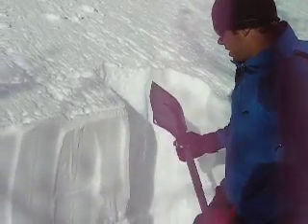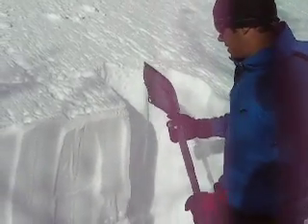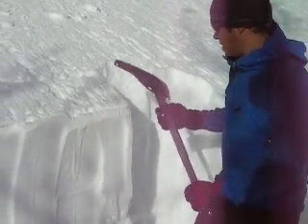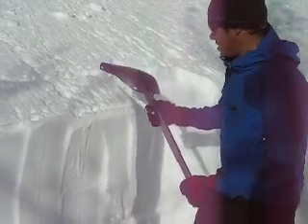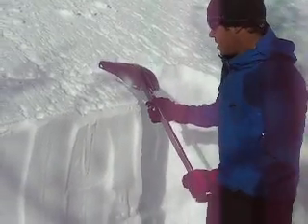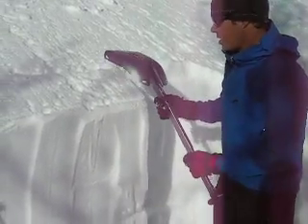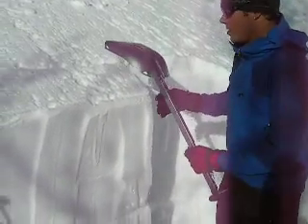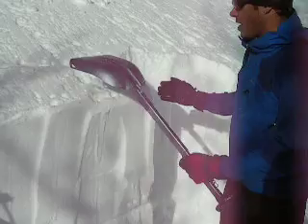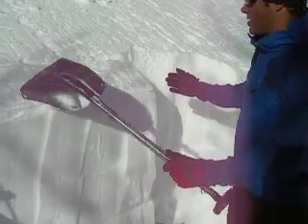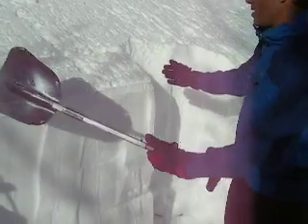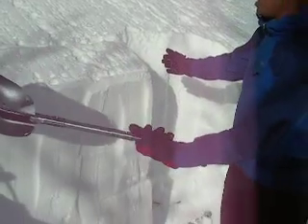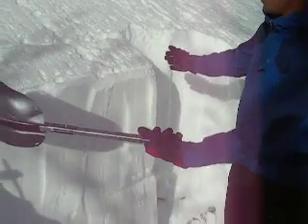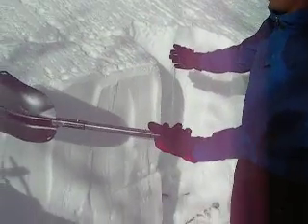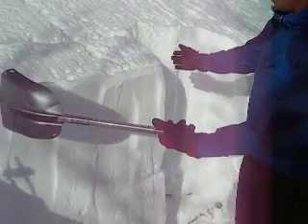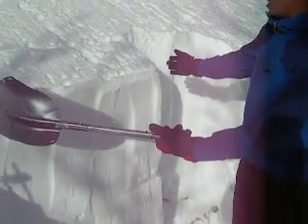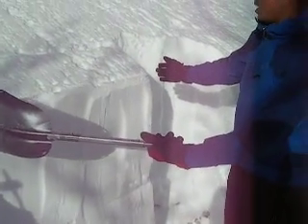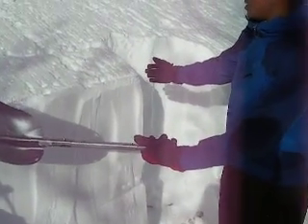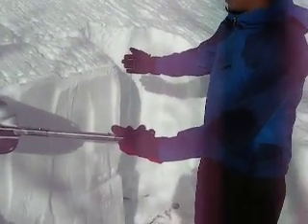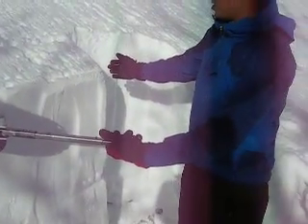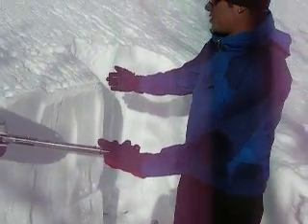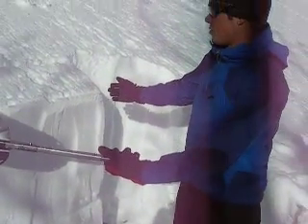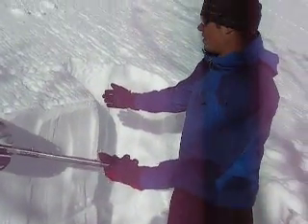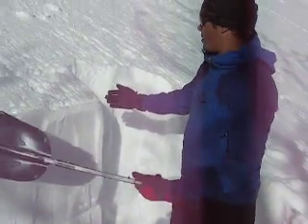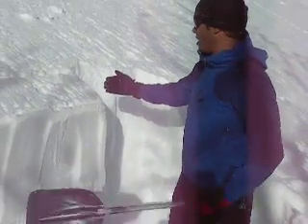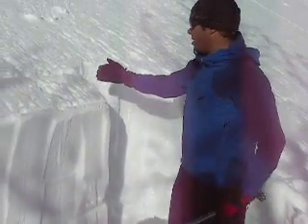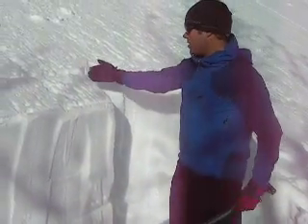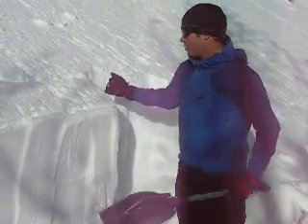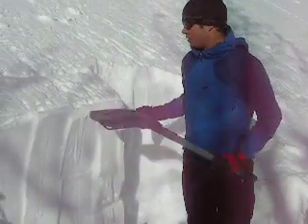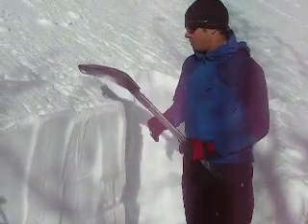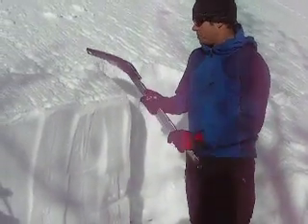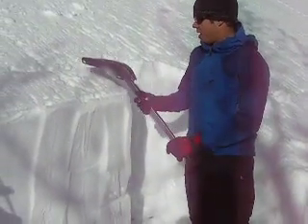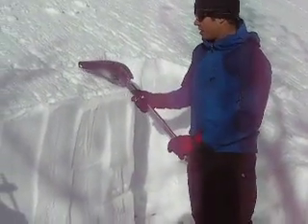This is an extended column test, 90 centimeters — so three feet wide, one foot back.